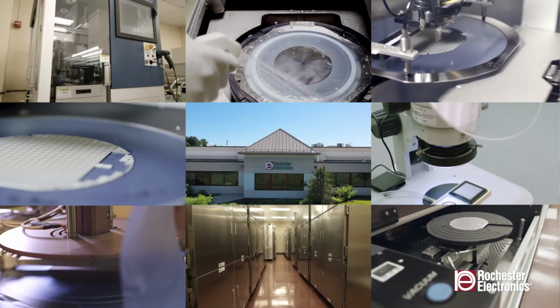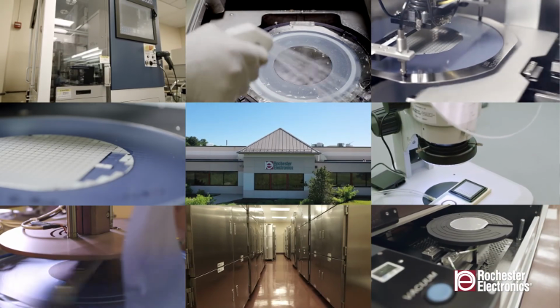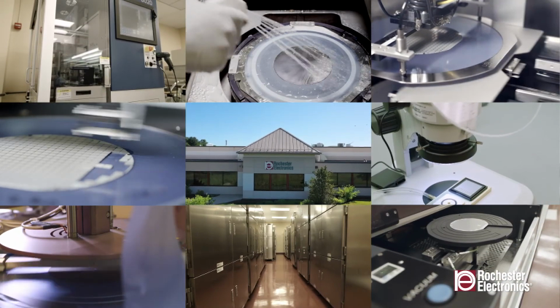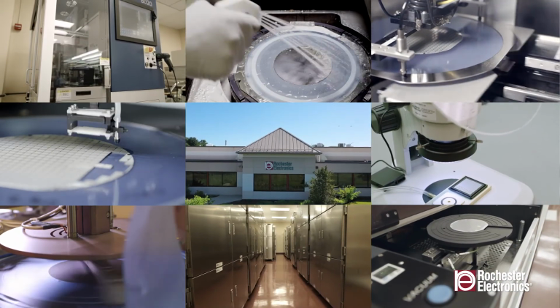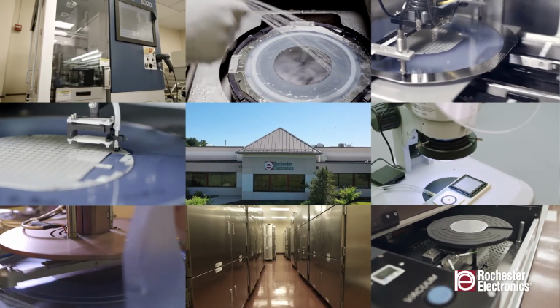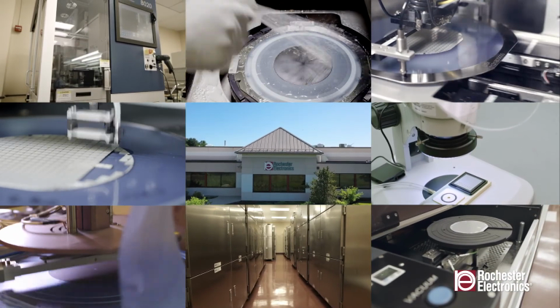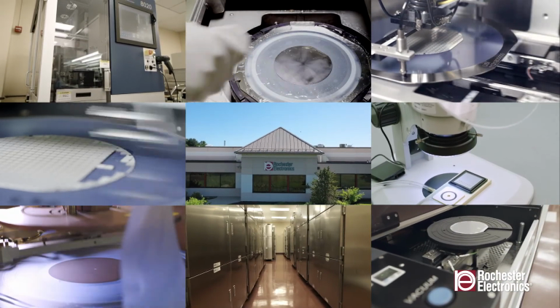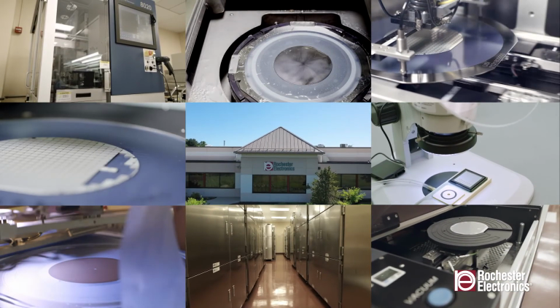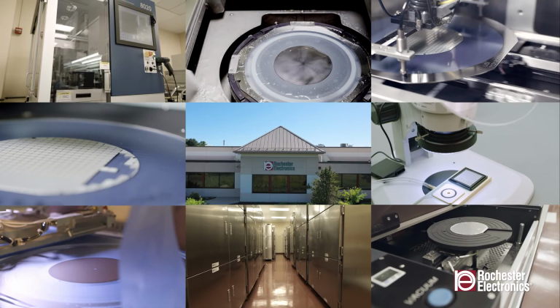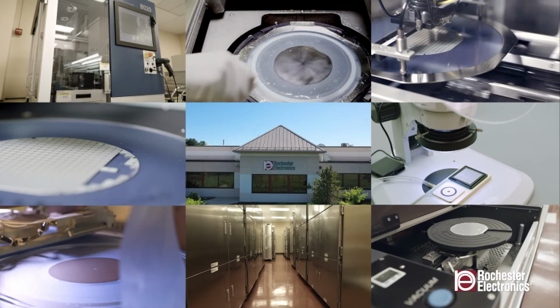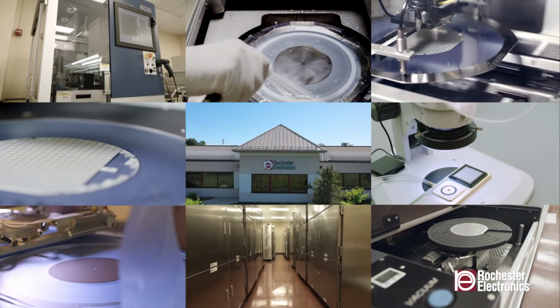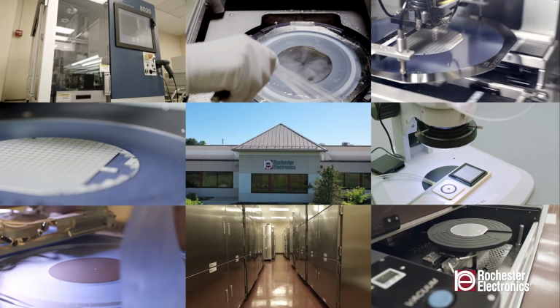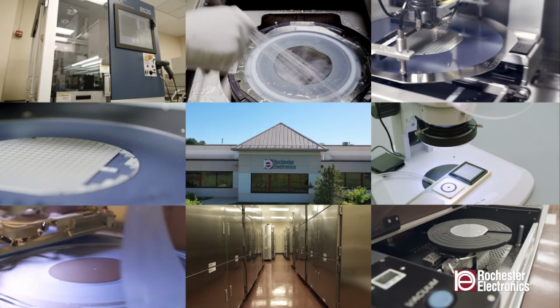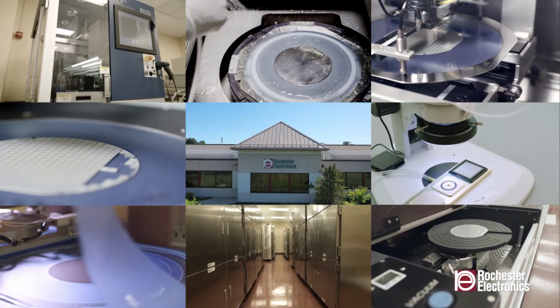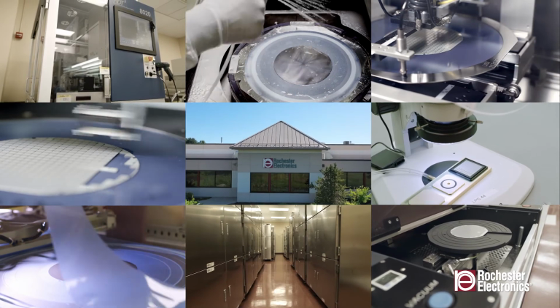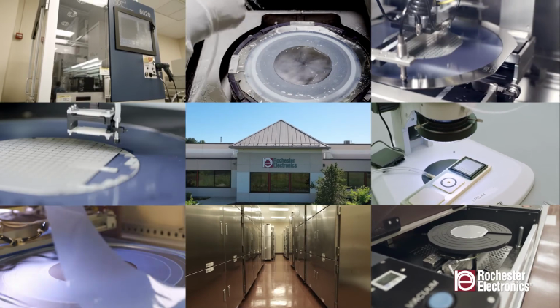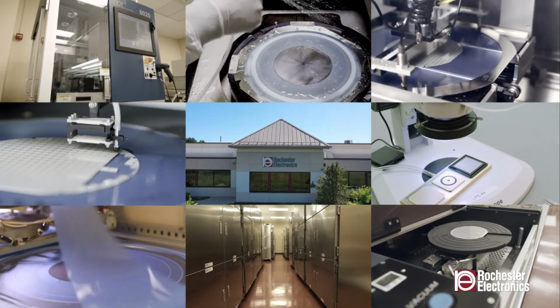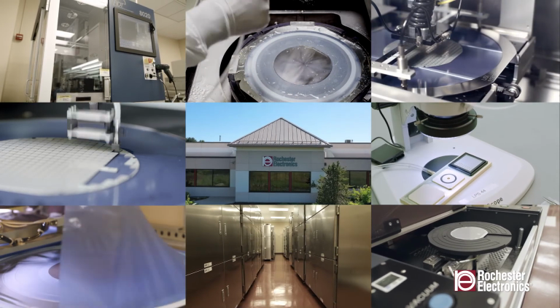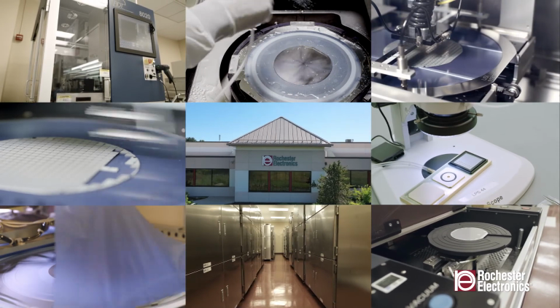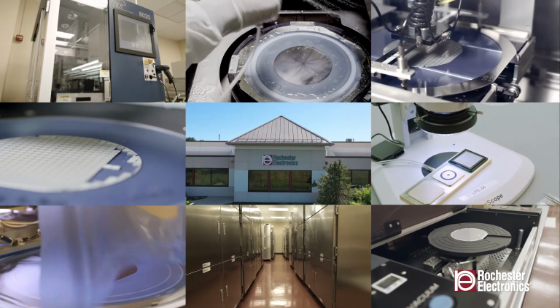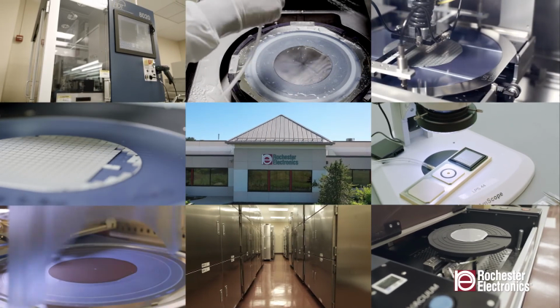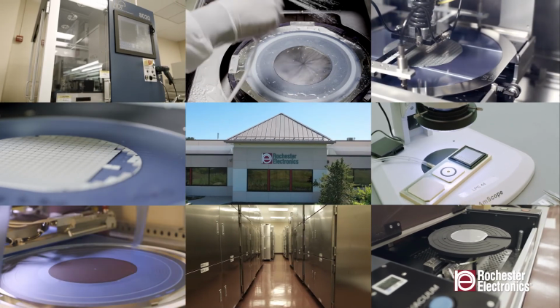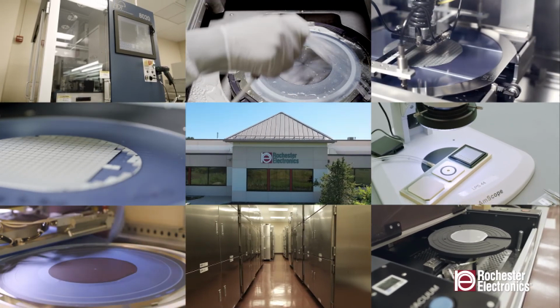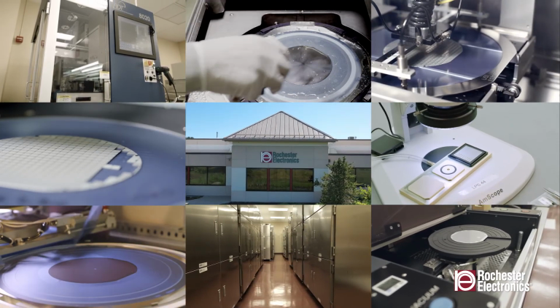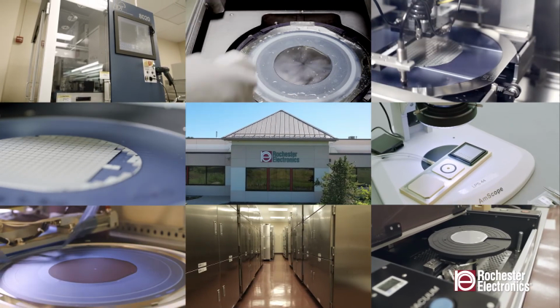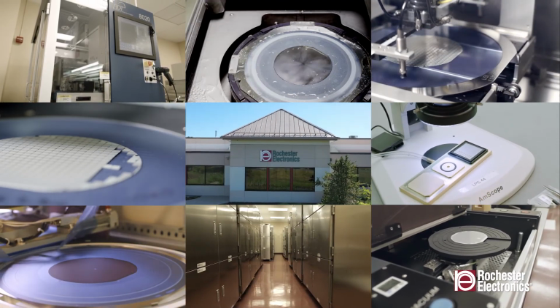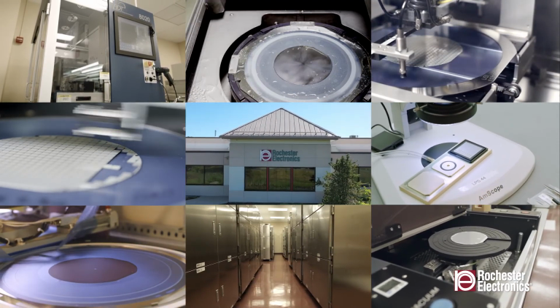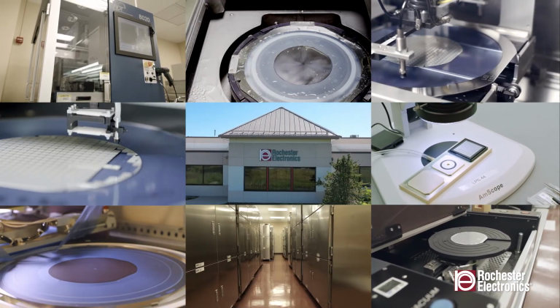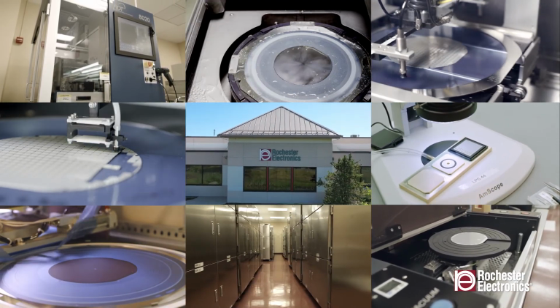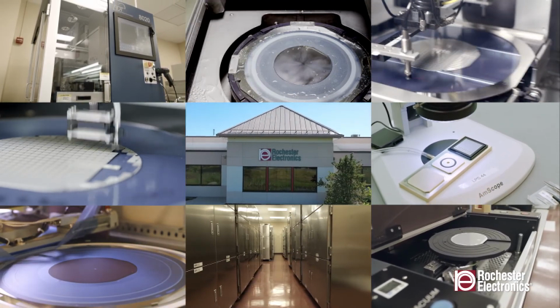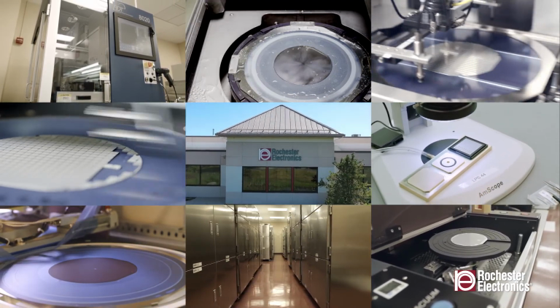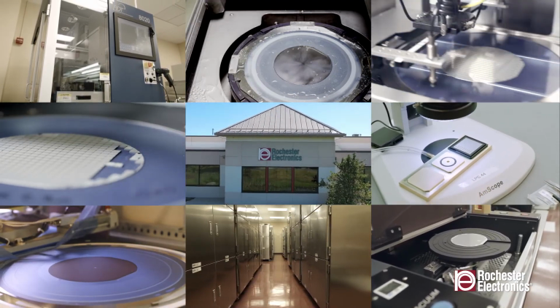Rochester Electronics — extending semiconductor product life cycles with wafer storage and die processing services.